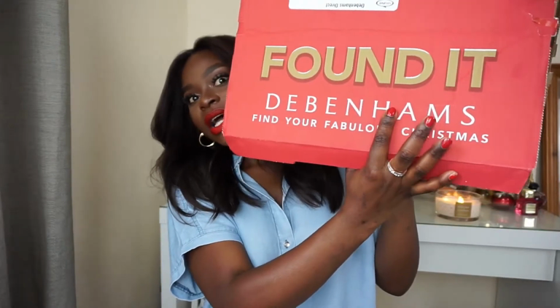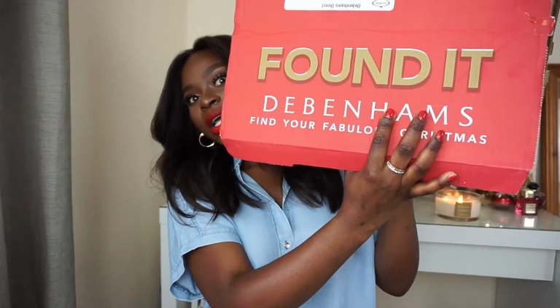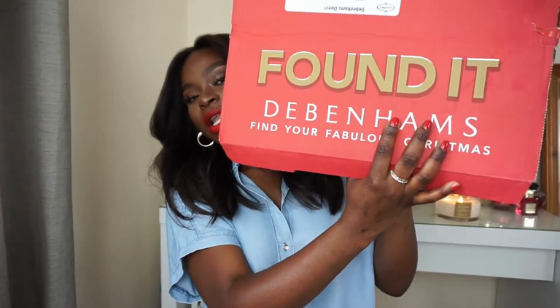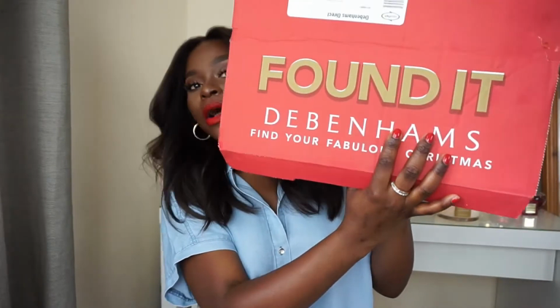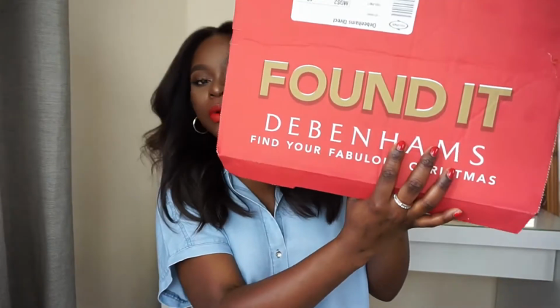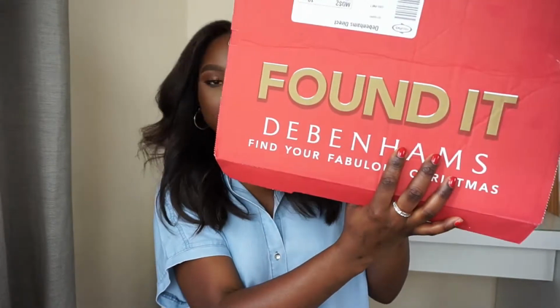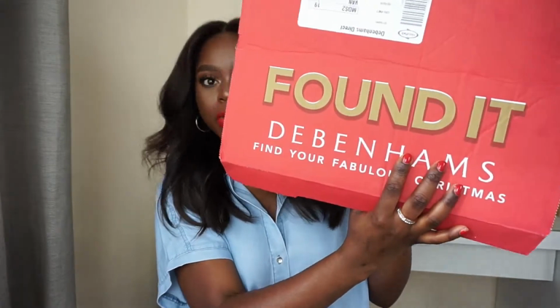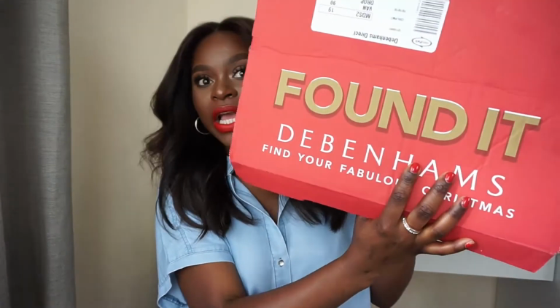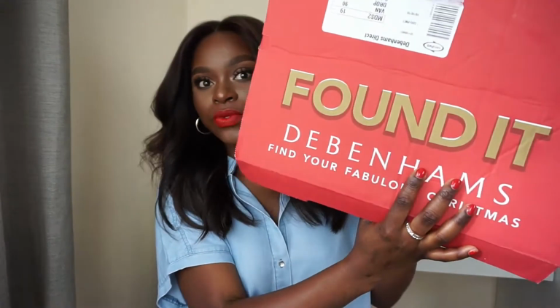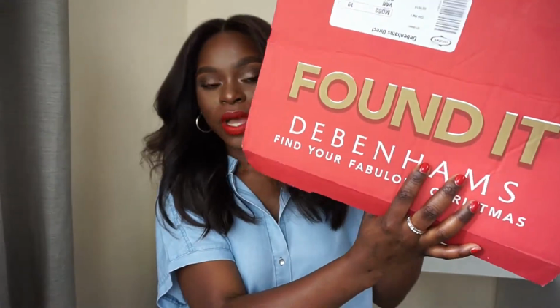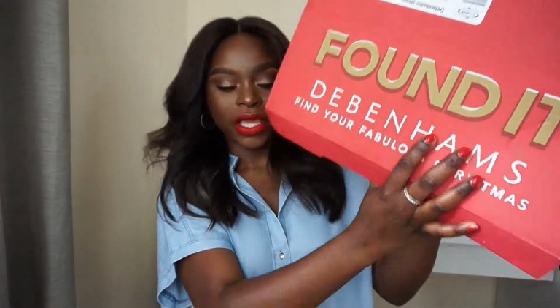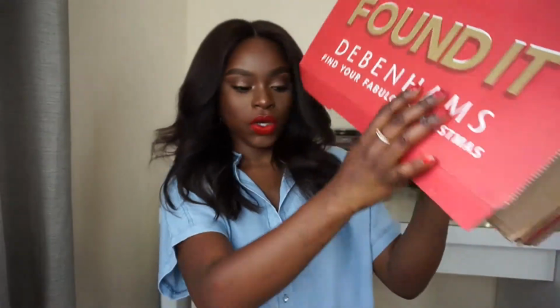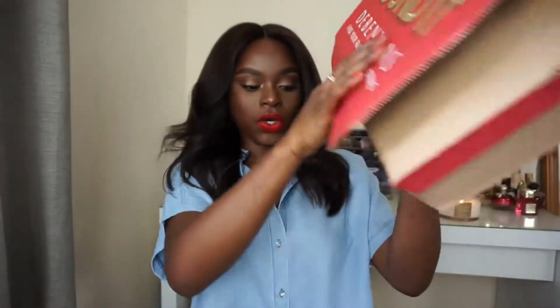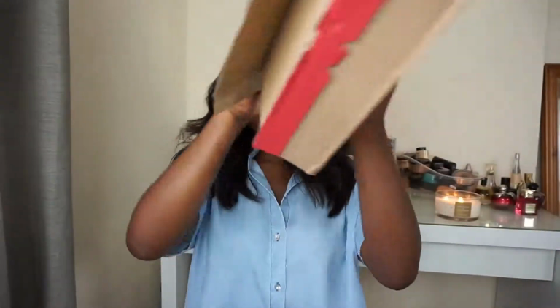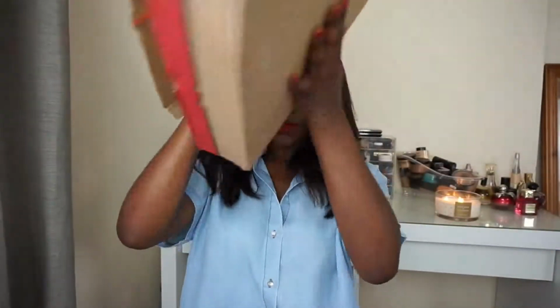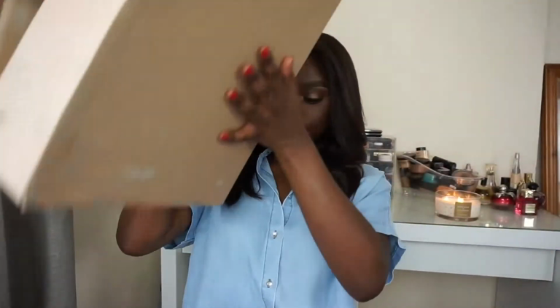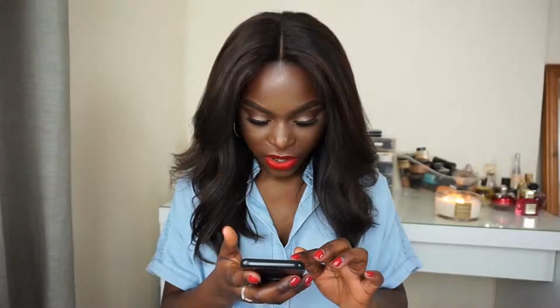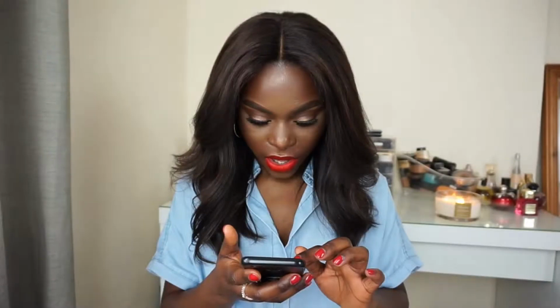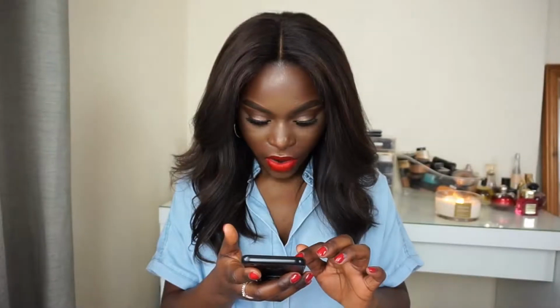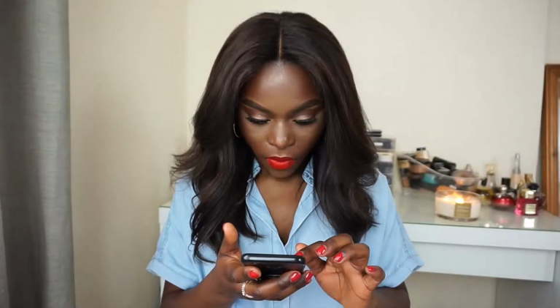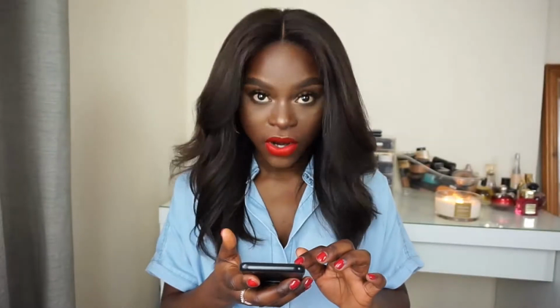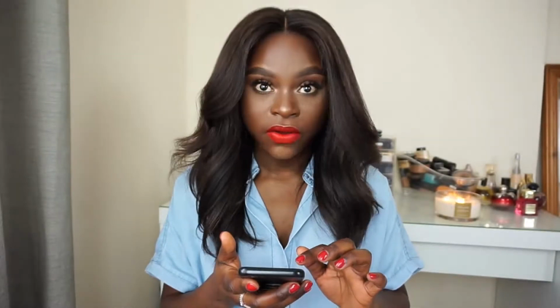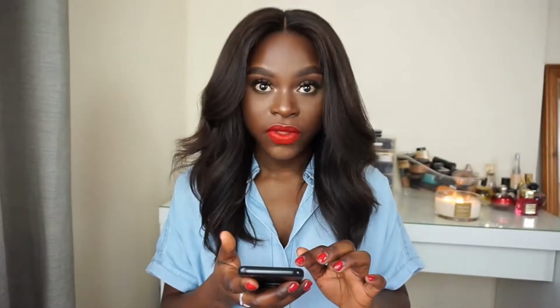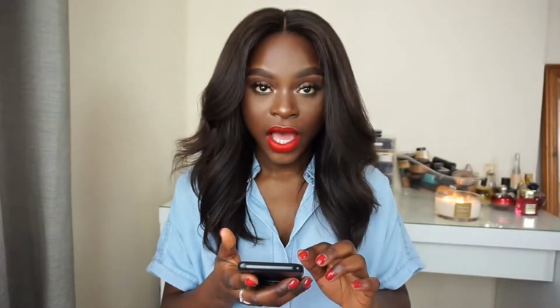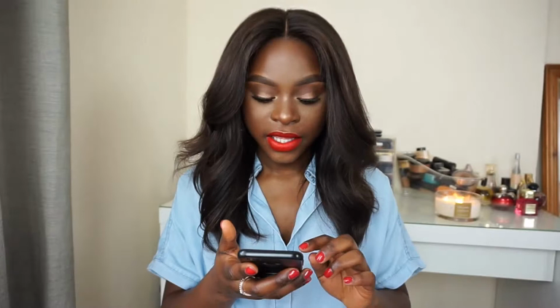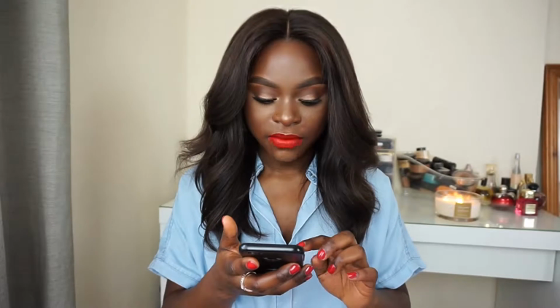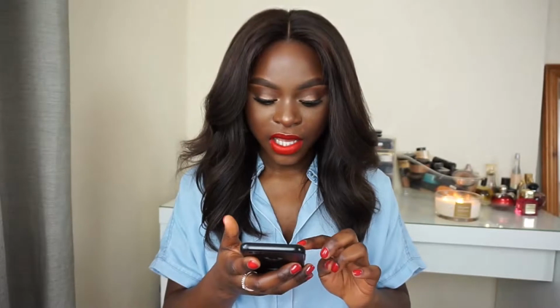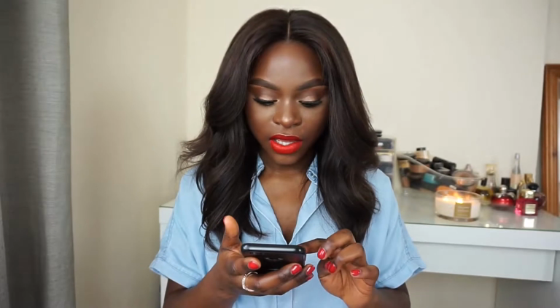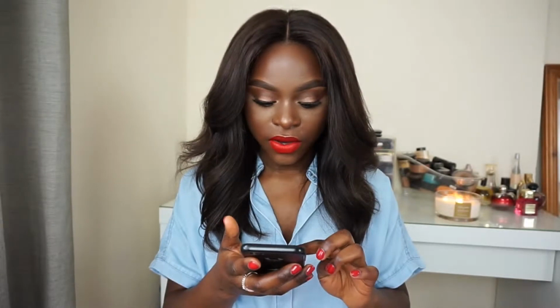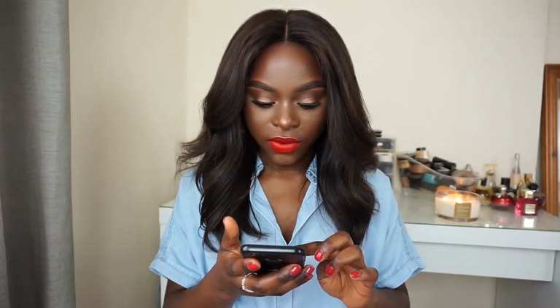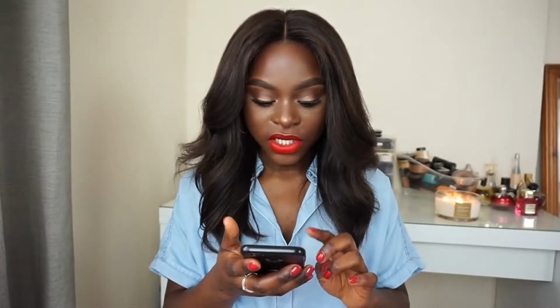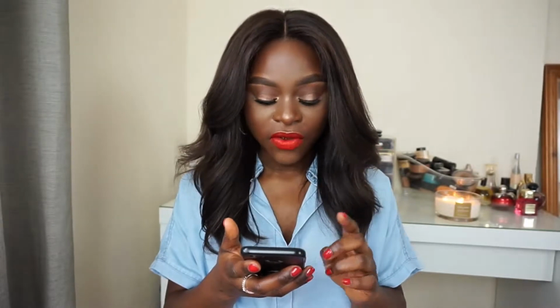Okay, so let's start. I spent 52 pounds at Debenhams, and now I'm going to show you guys what I got. One of the items that I got, which I really like, is a photo frame.